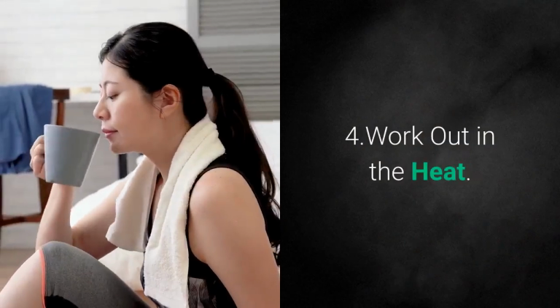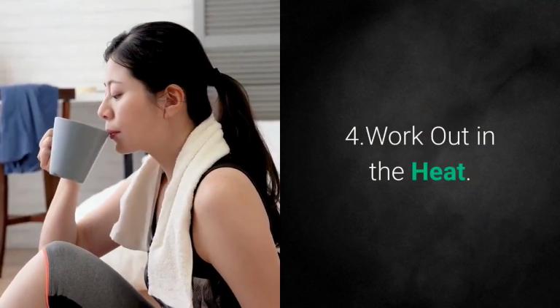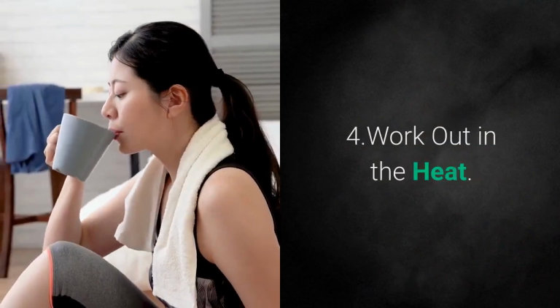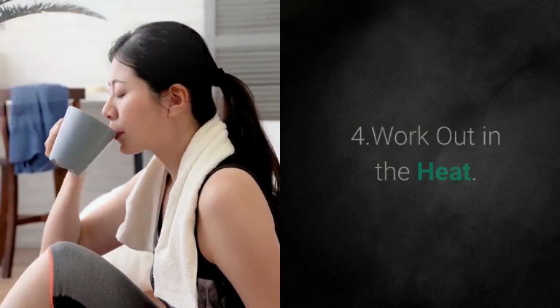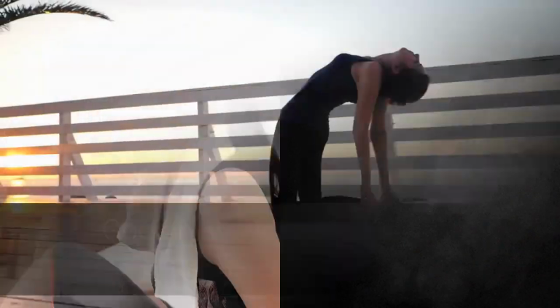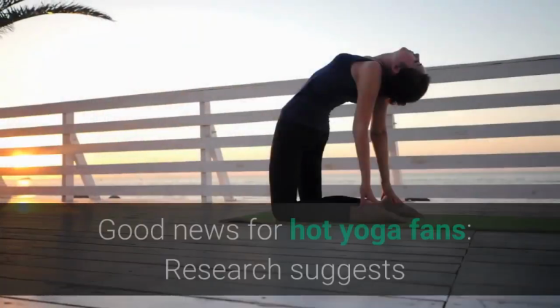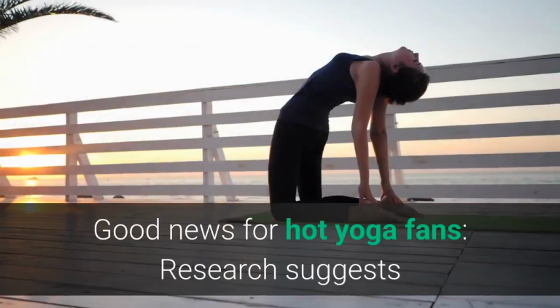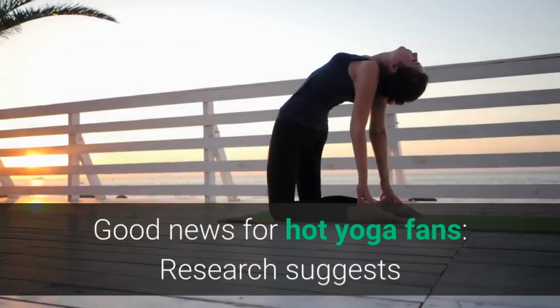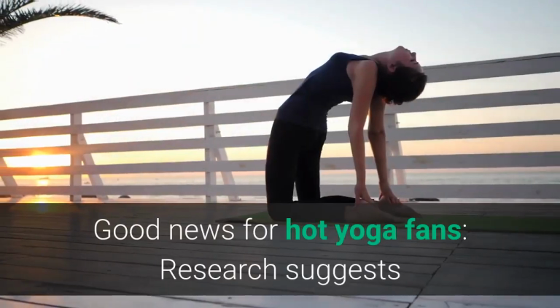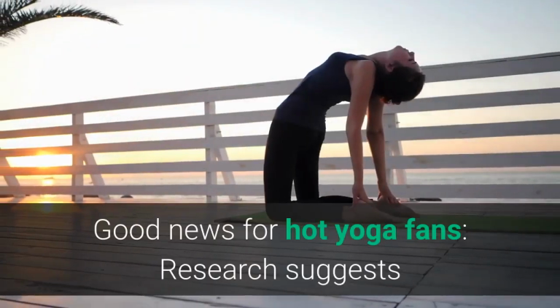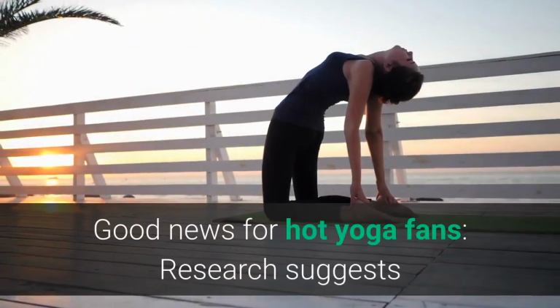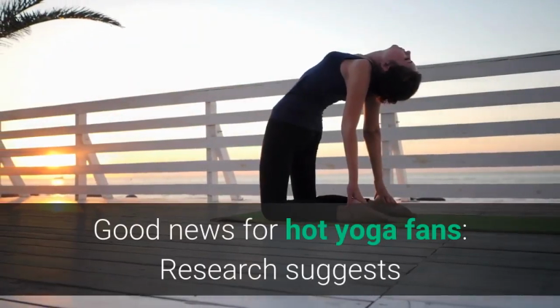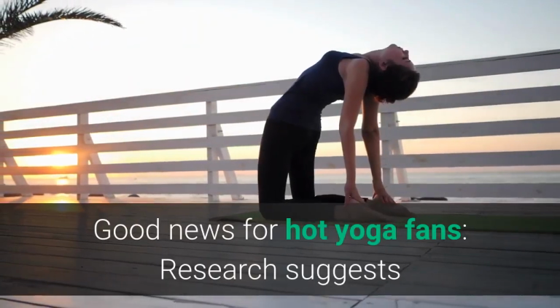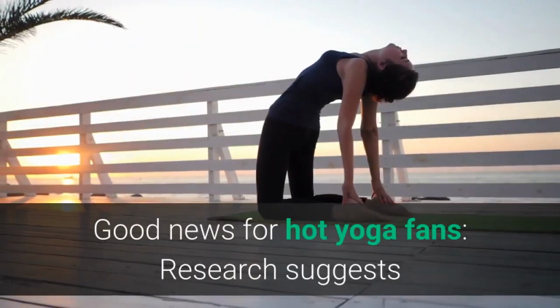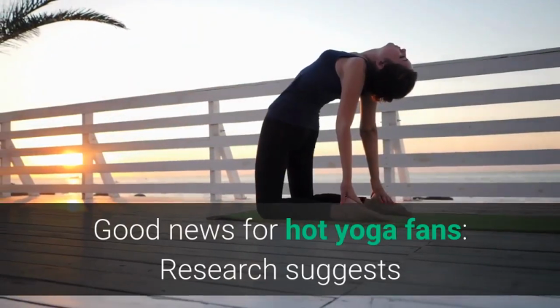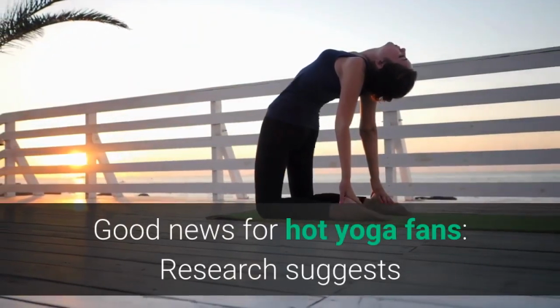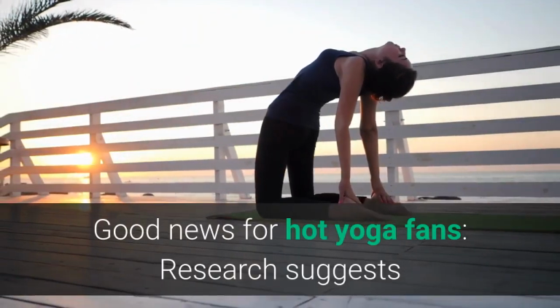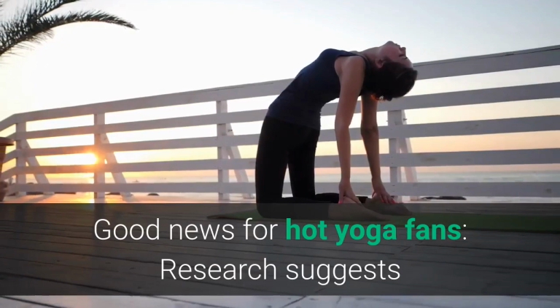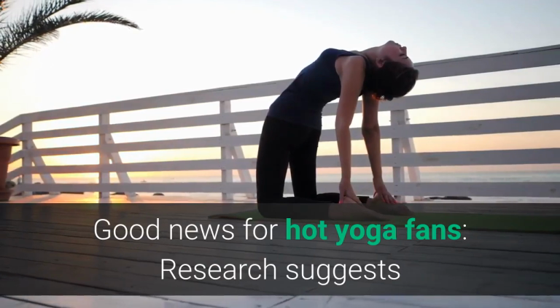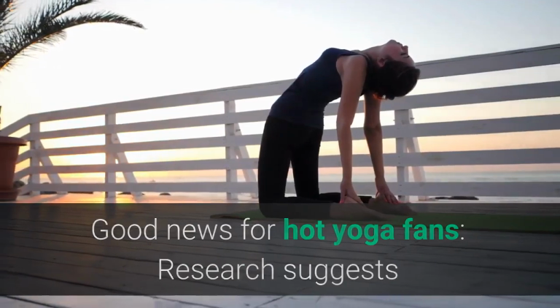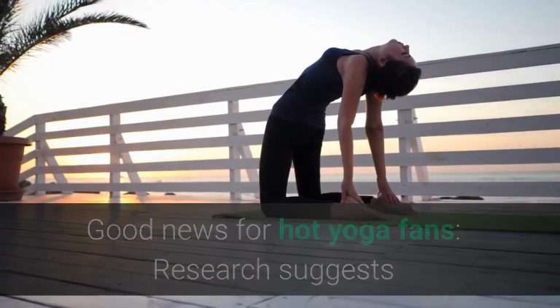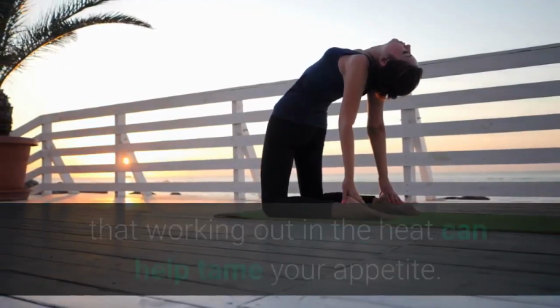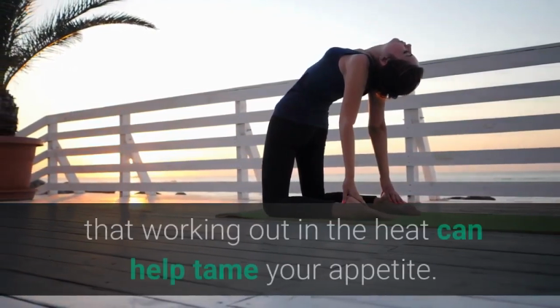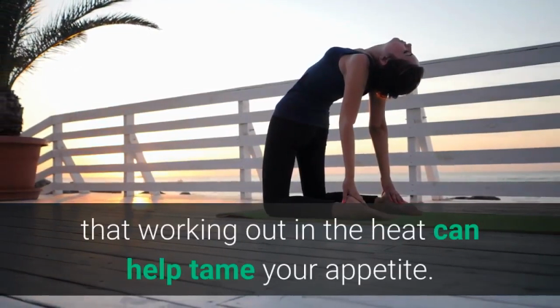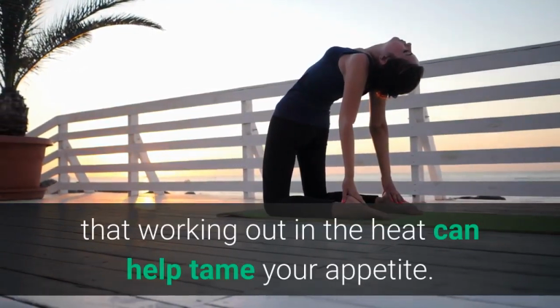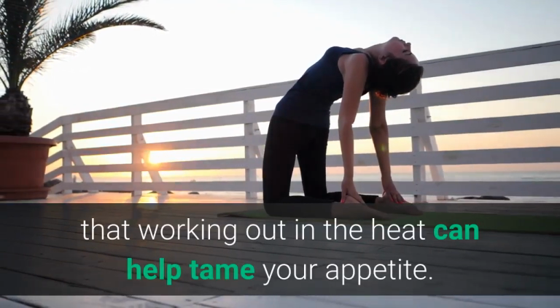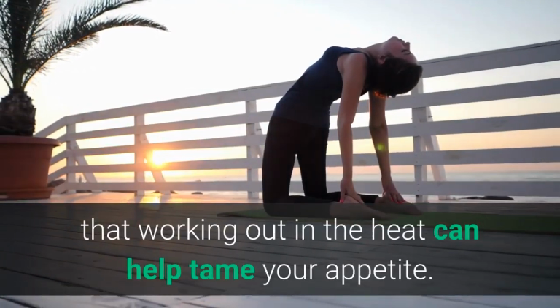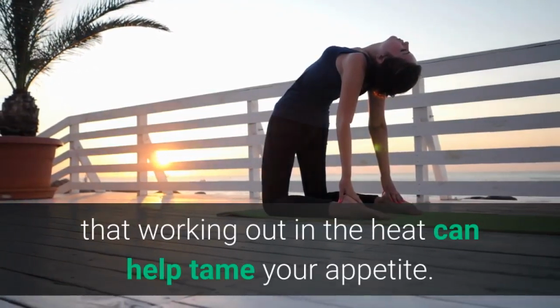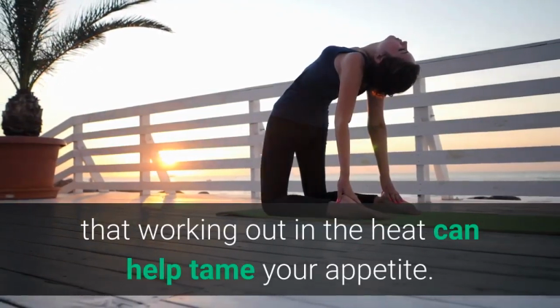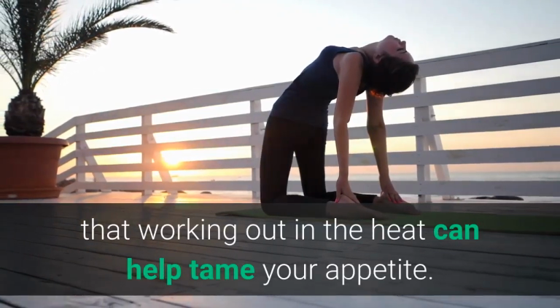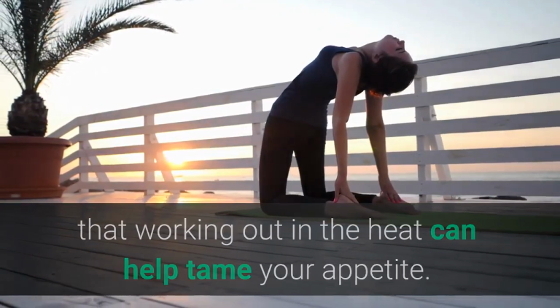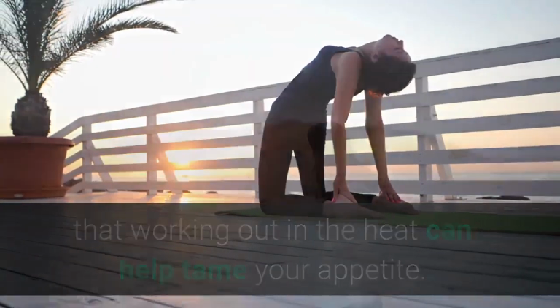Tip 4: Work Out in the Heat. Good news for hot yoga fans — research suggests that working out in the heat can help tame your appetite.